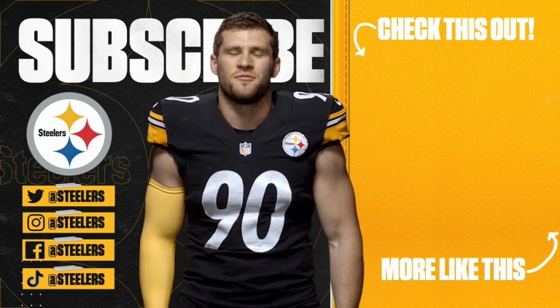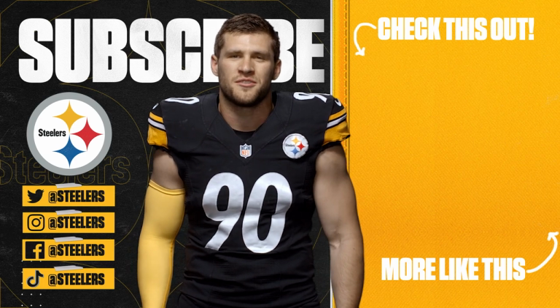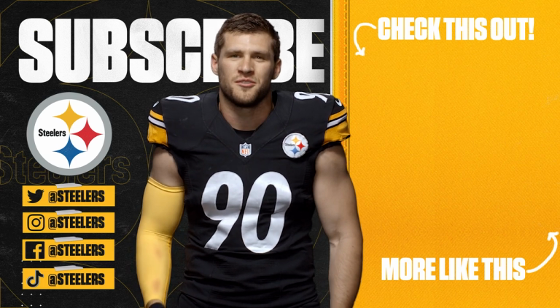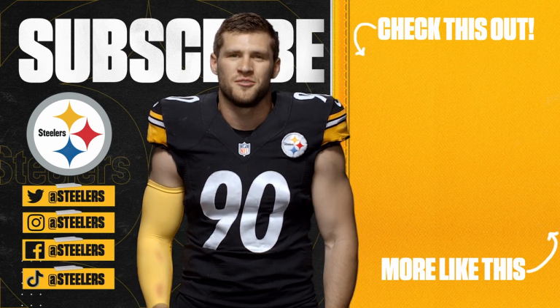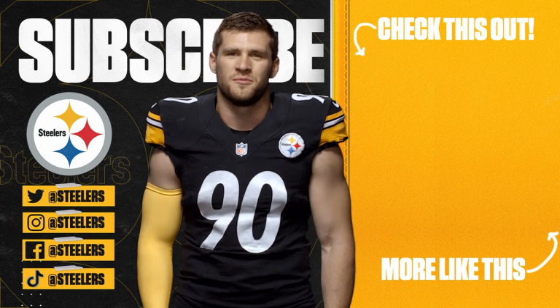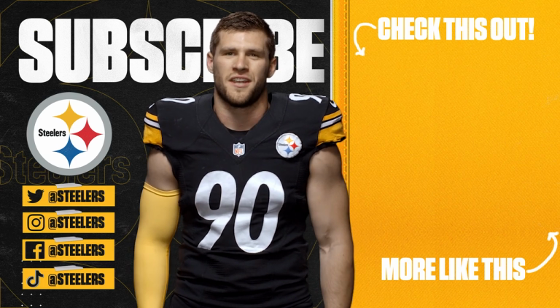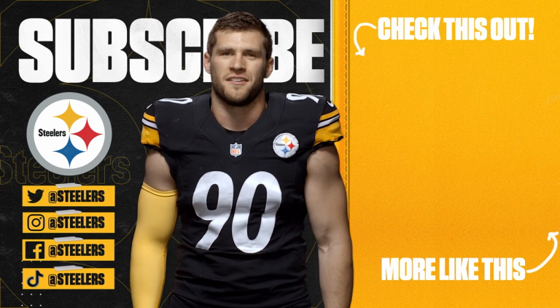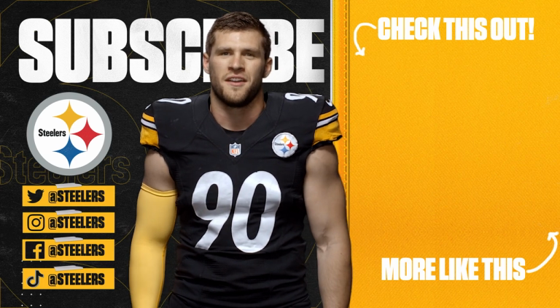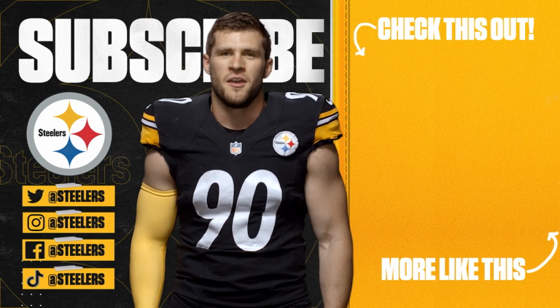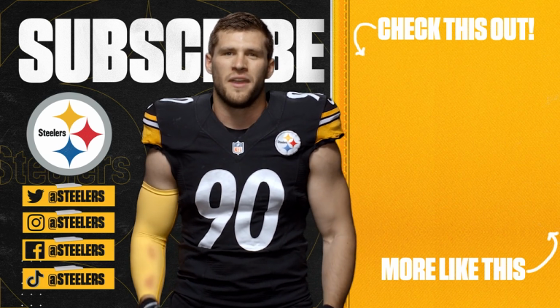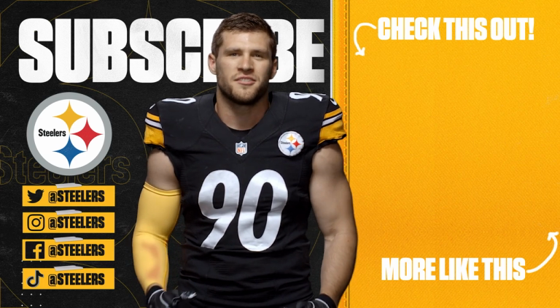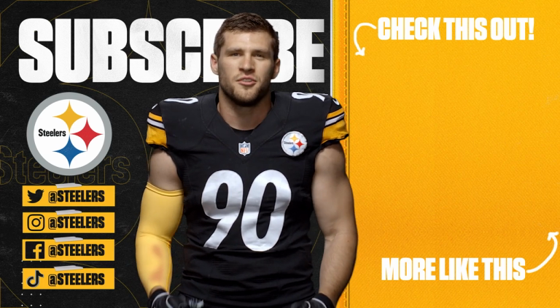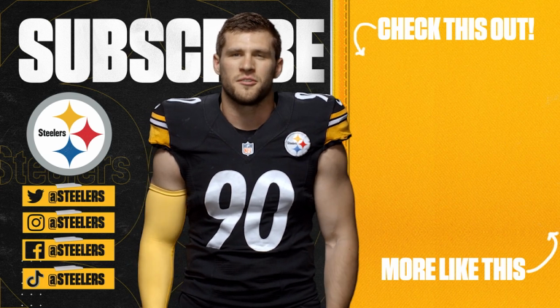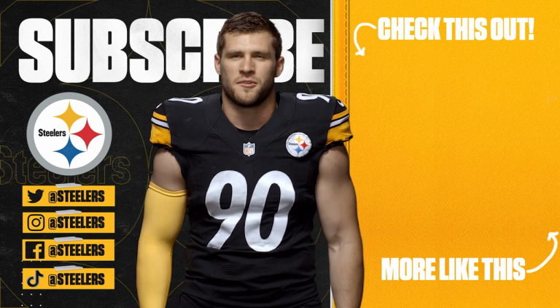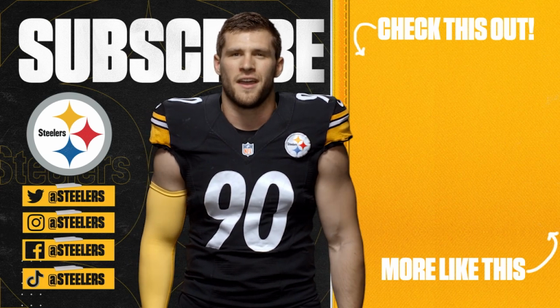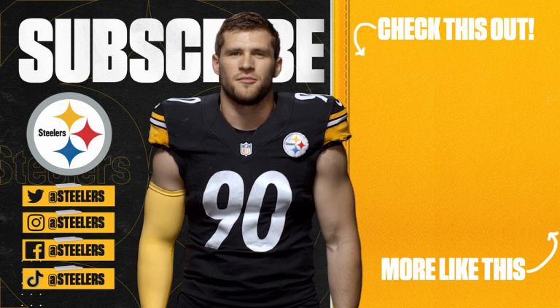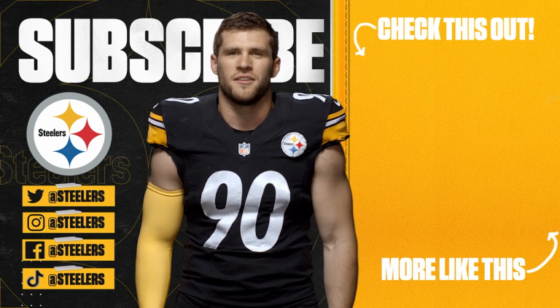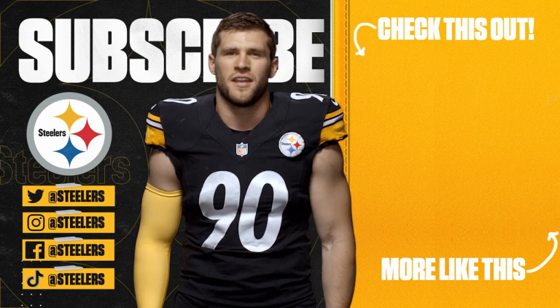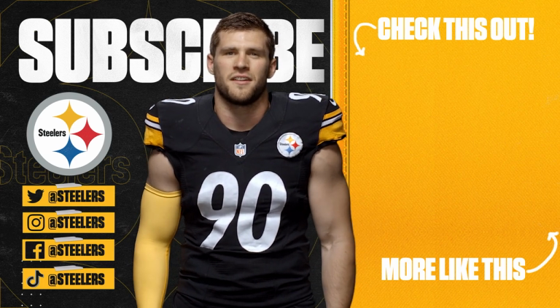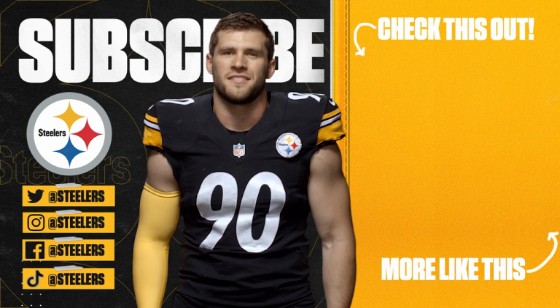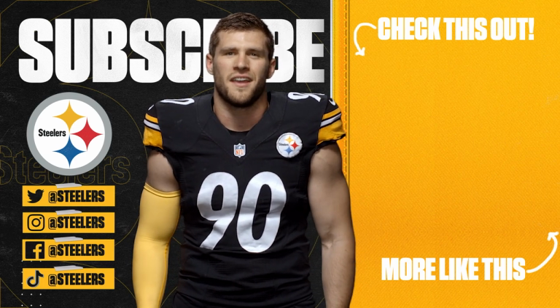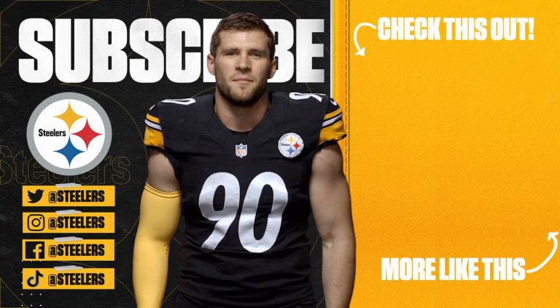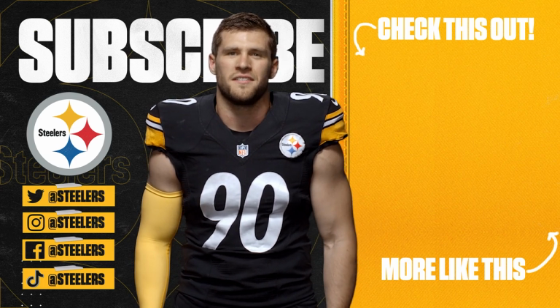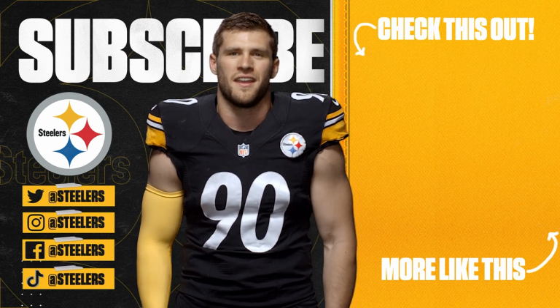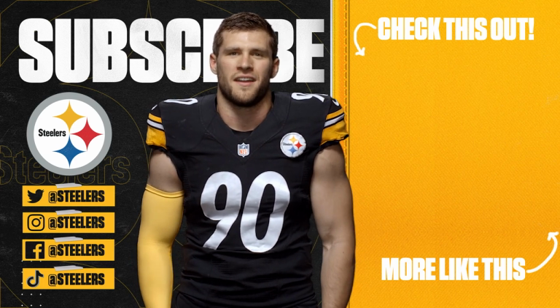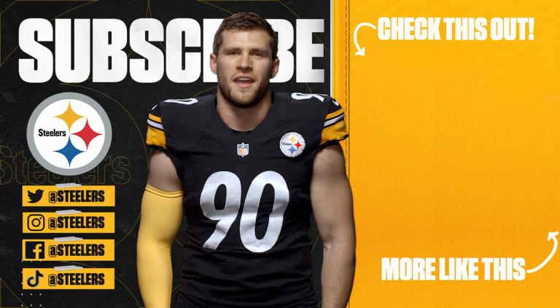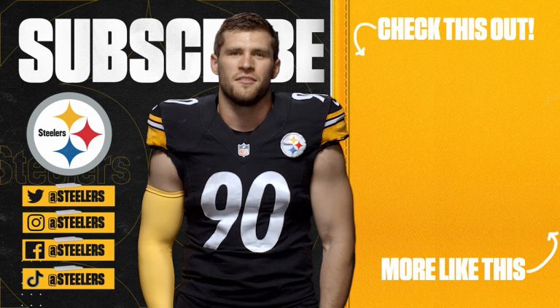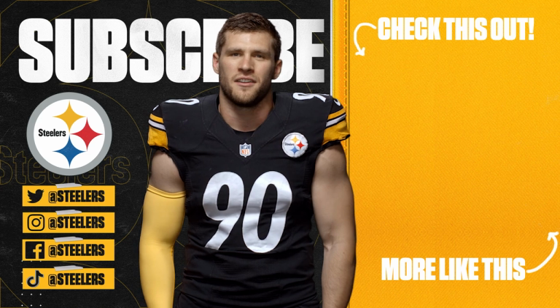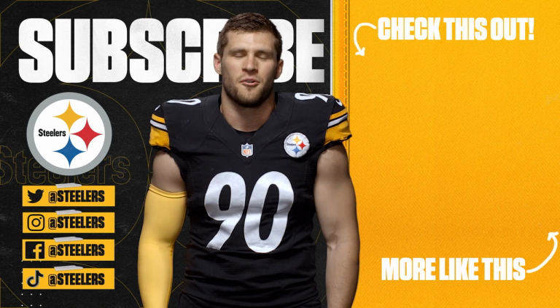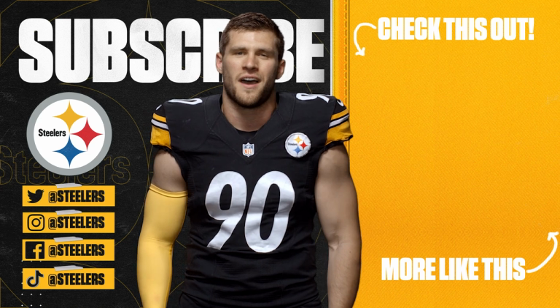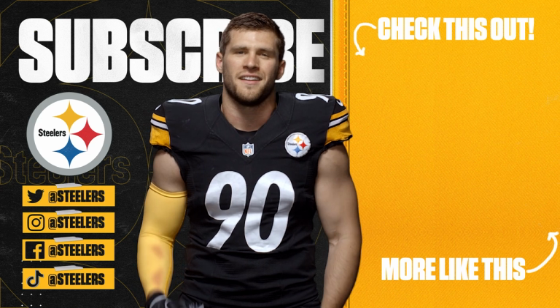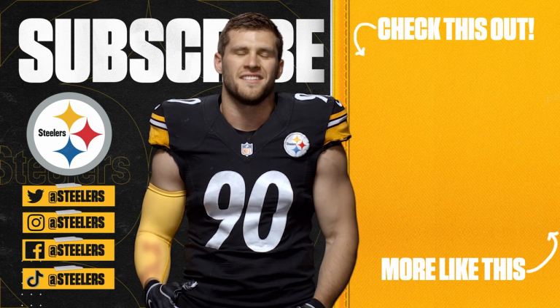What's up, Steelers Nation? It's TJ Watt. Welcome to the Pittsburgh Steelers' official YouTube channel. Make sure you subscribe to our channel to stay up to date on everything going on in the Steel City. Thank you for being the best fans in football. Here we go!